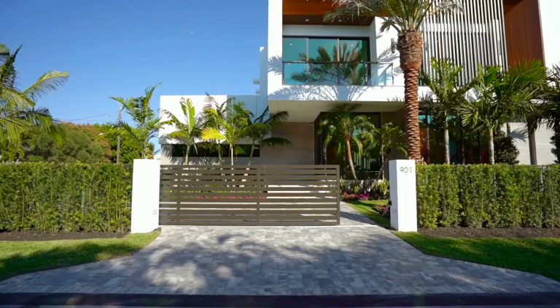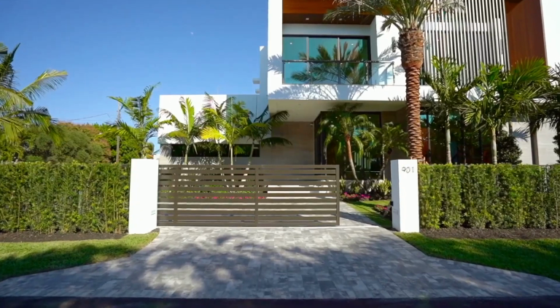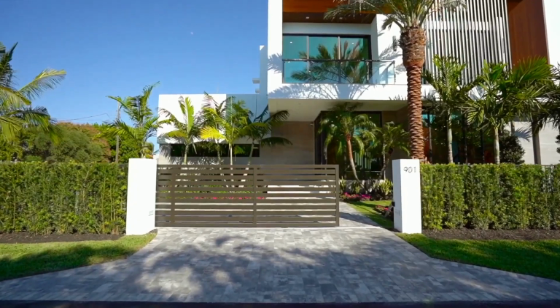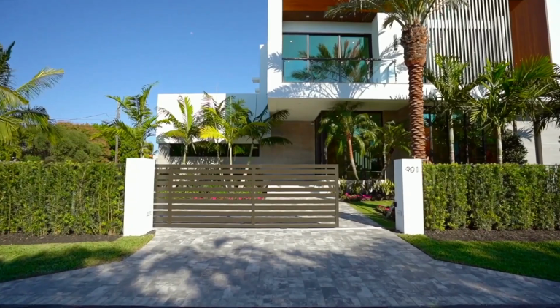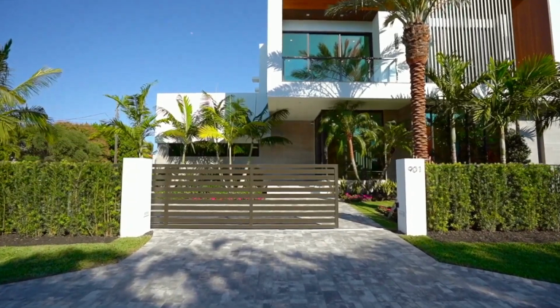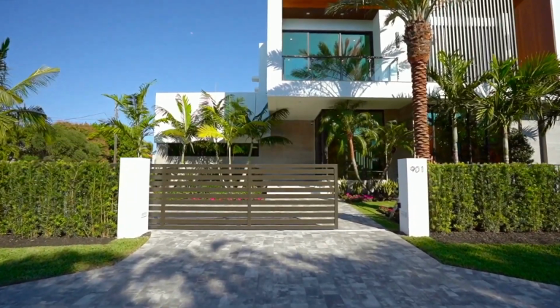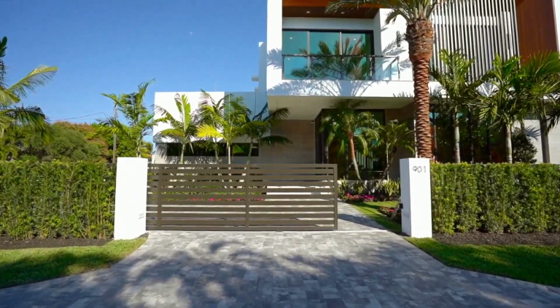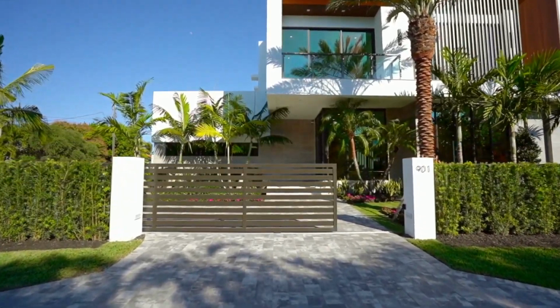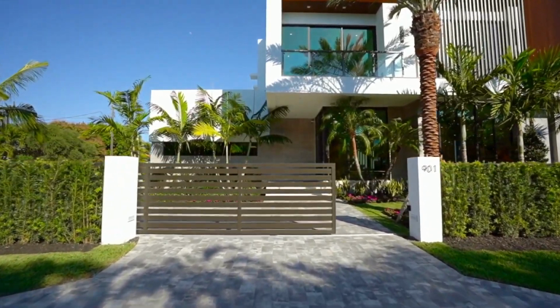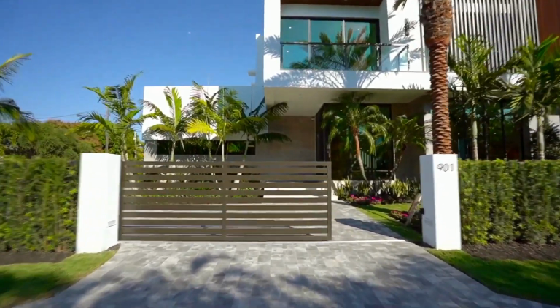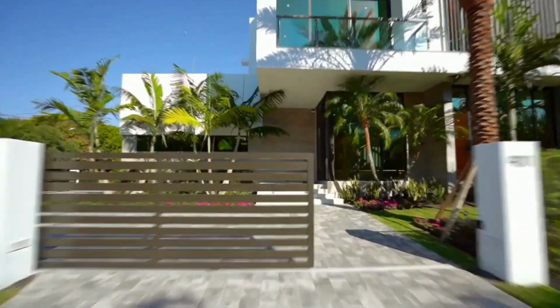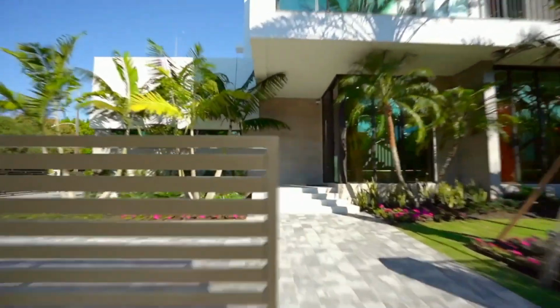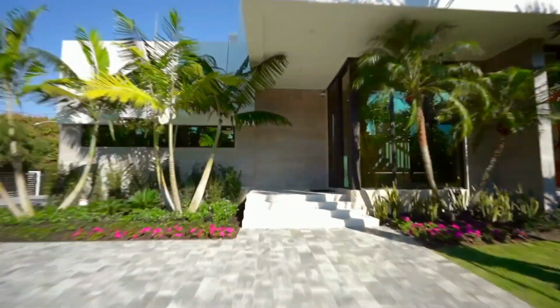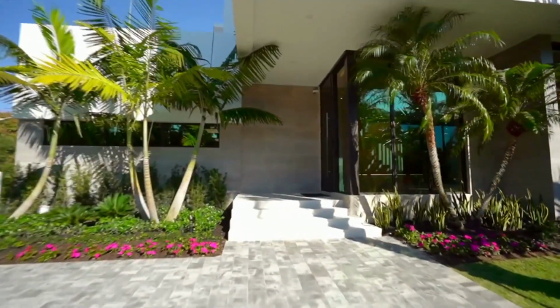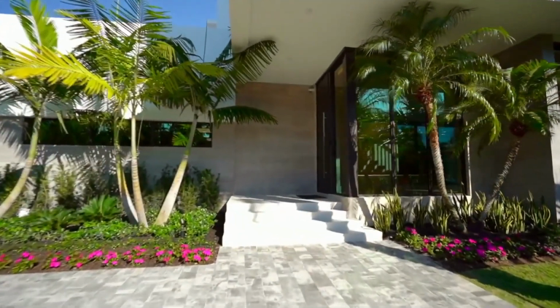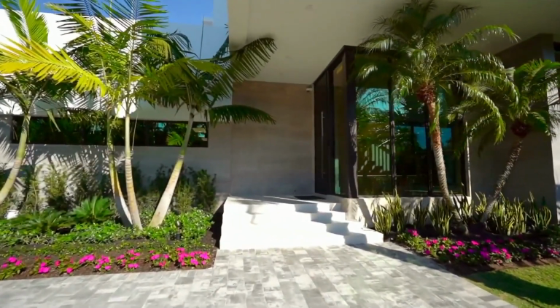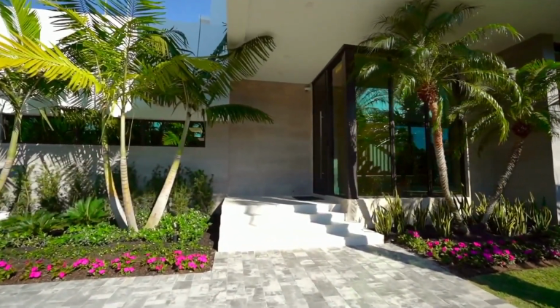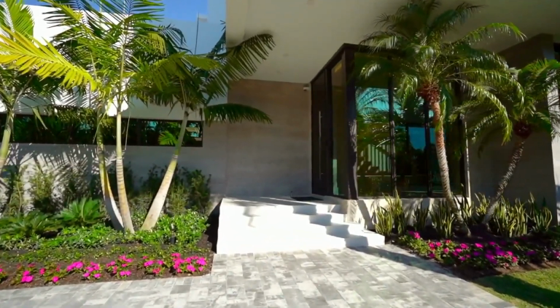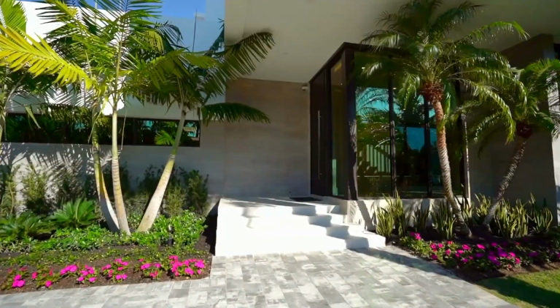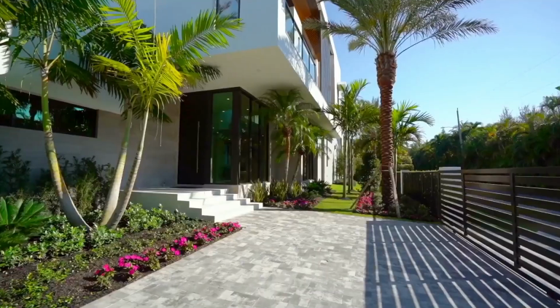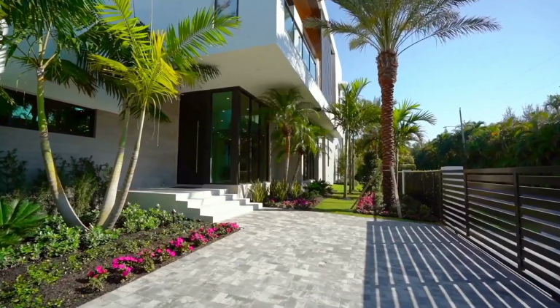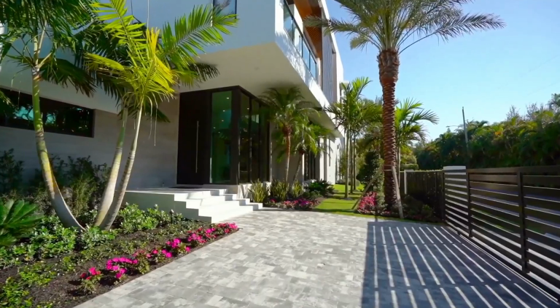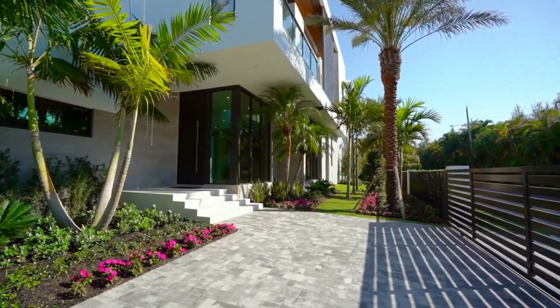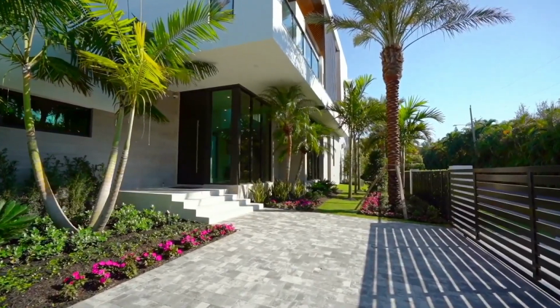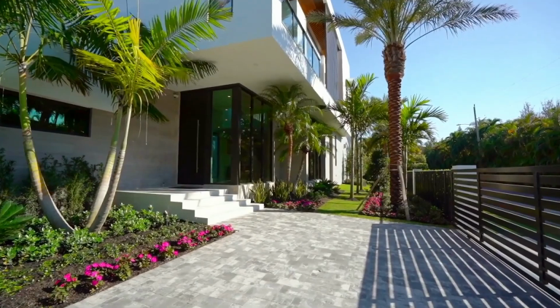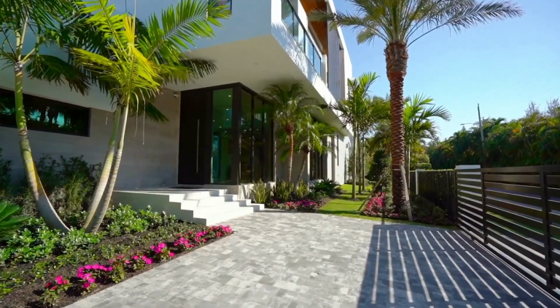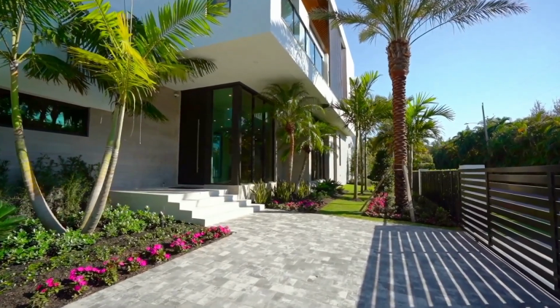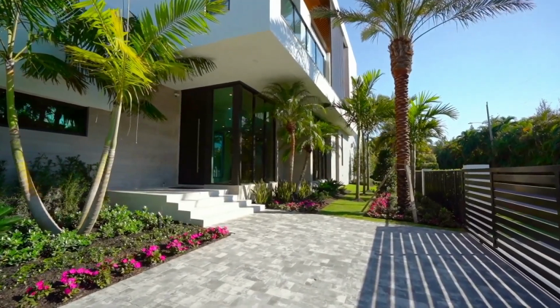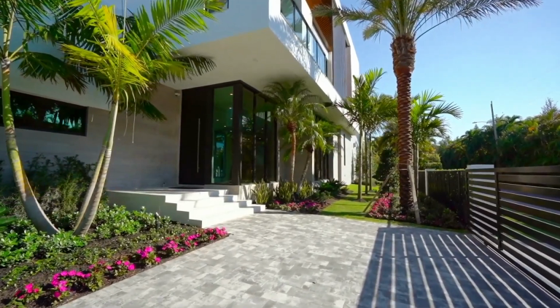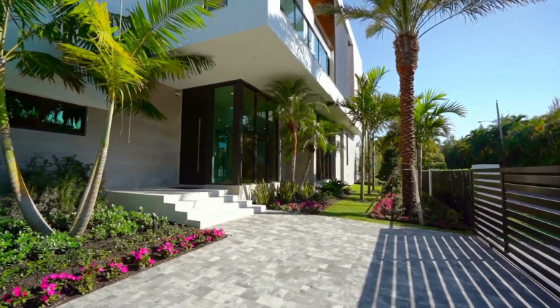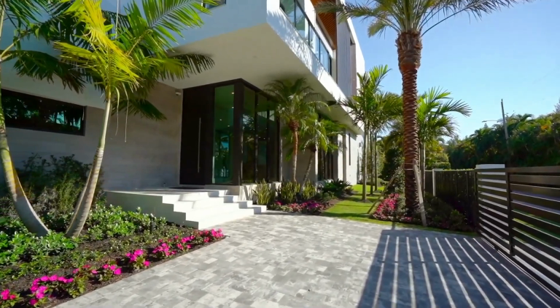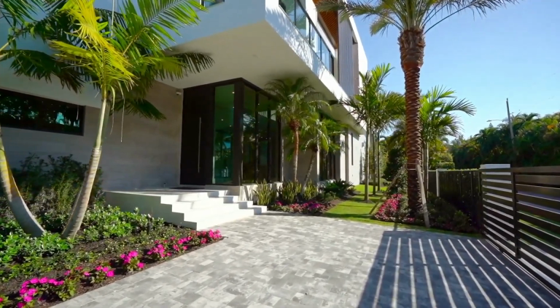This home features an absolutely beautiful modern architecture with a huge motor court that includes a large three-car garage.